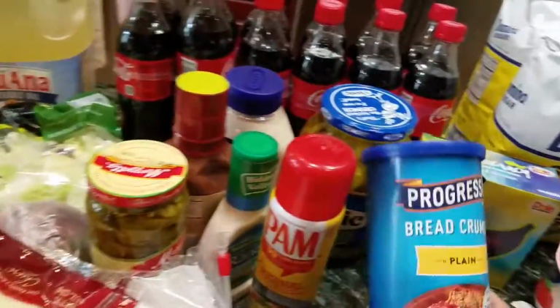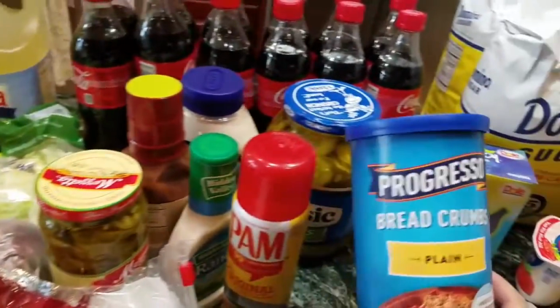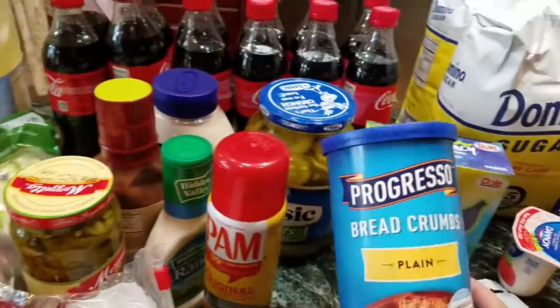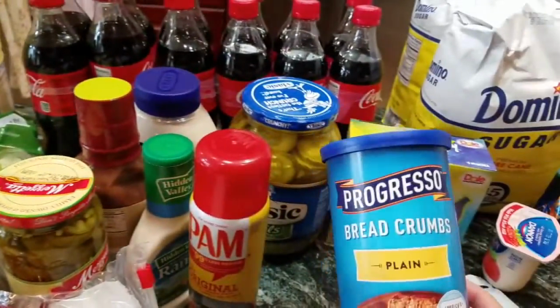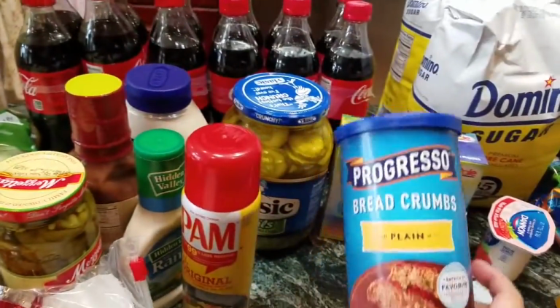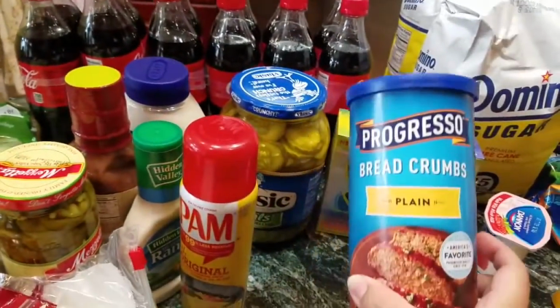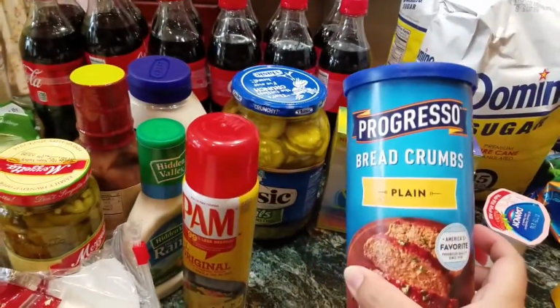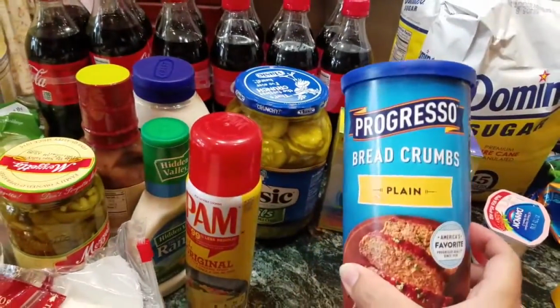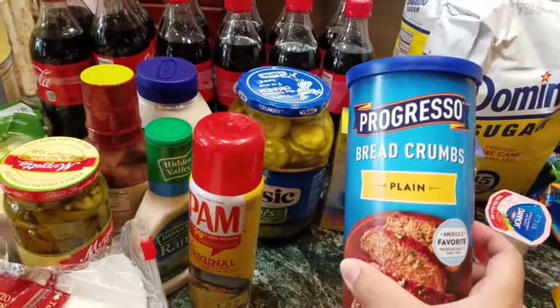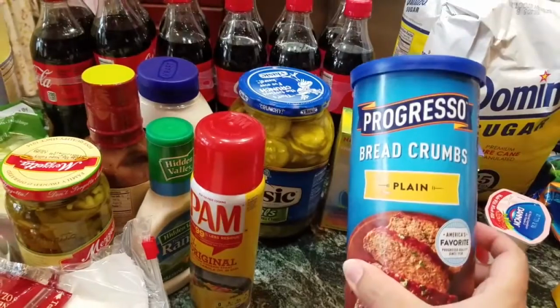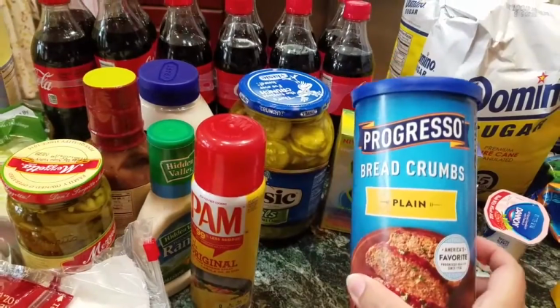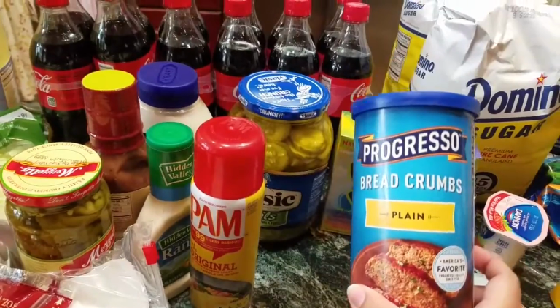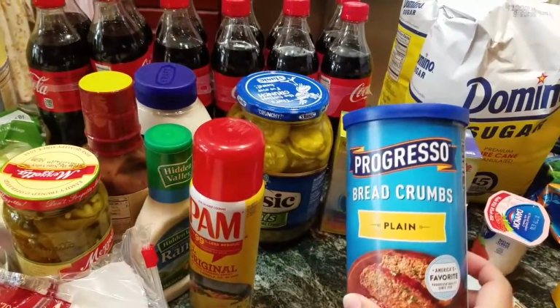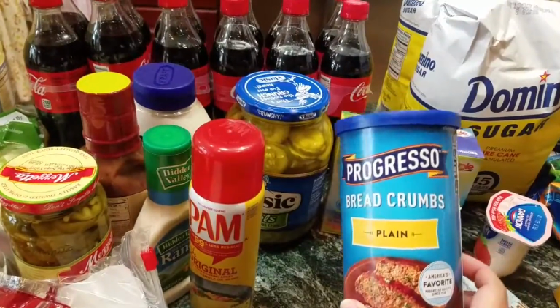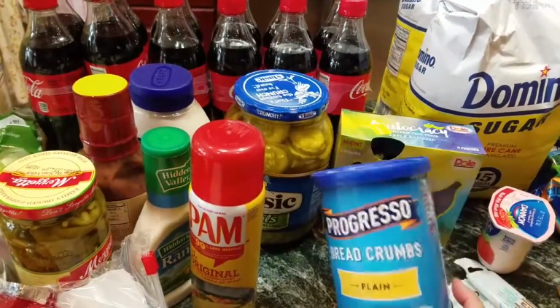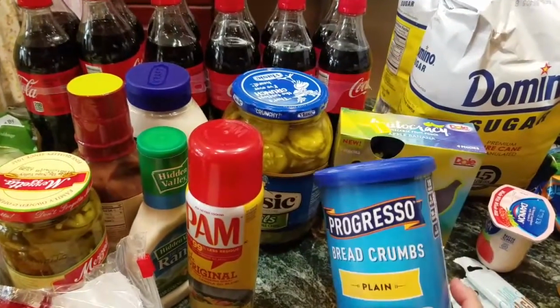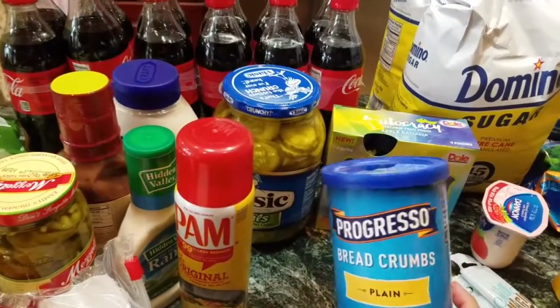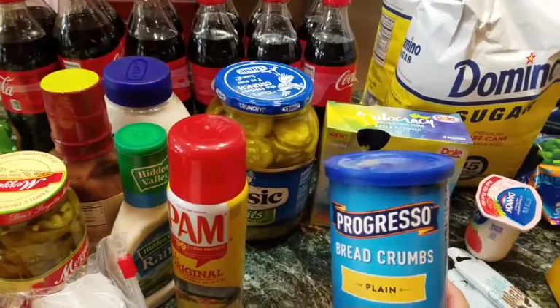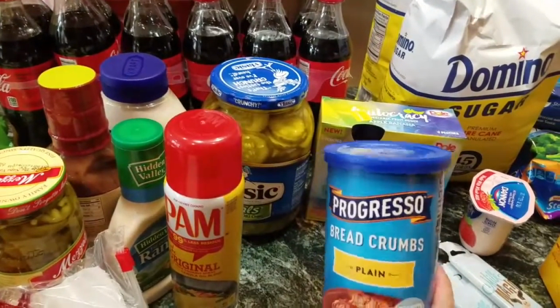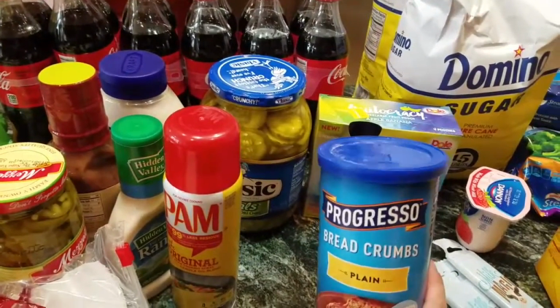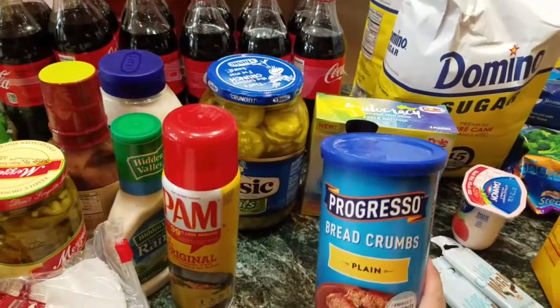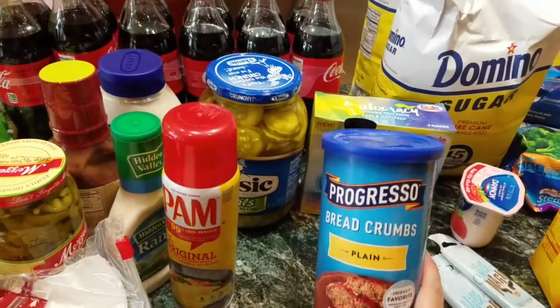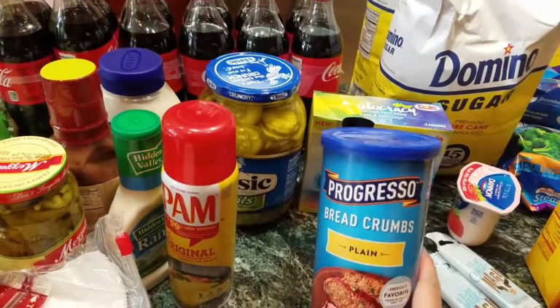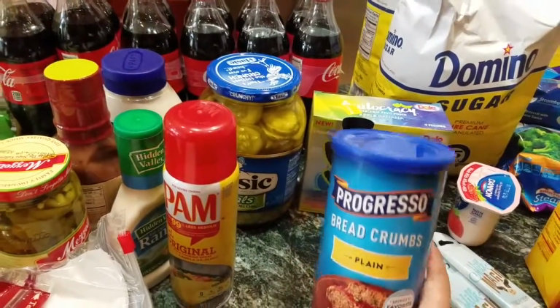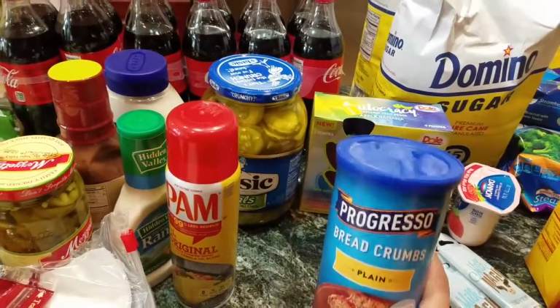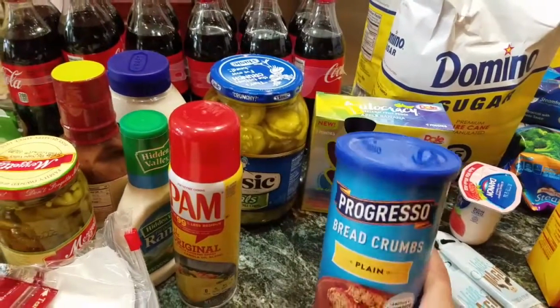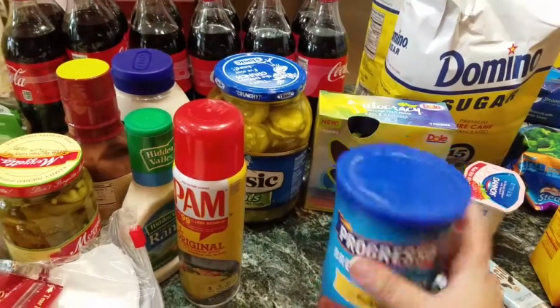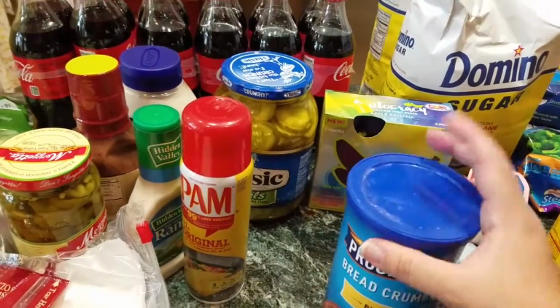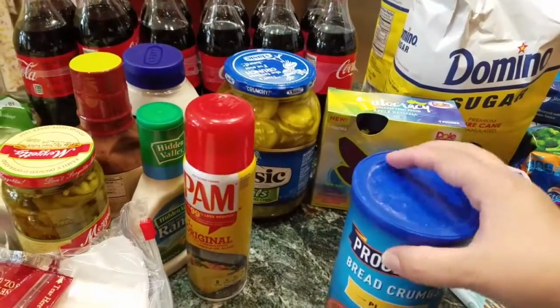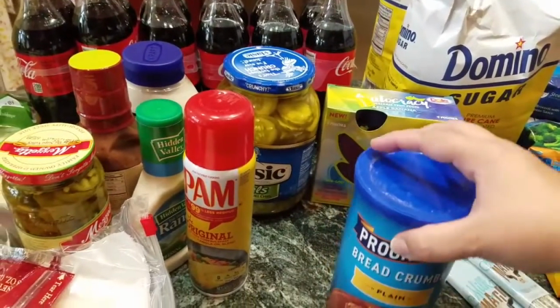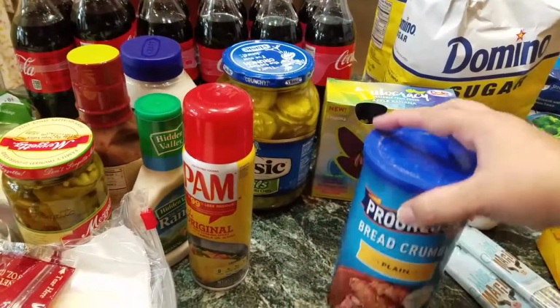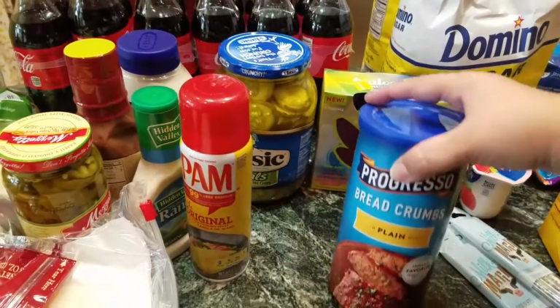We got some breadcrumbs because I am doing meatball sandwiches tonight.